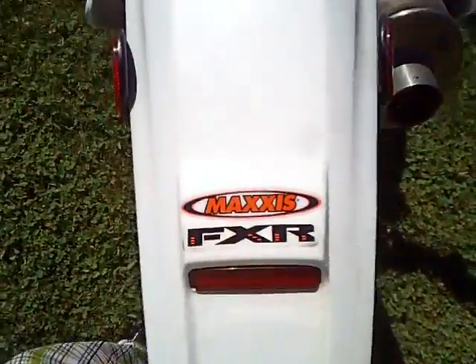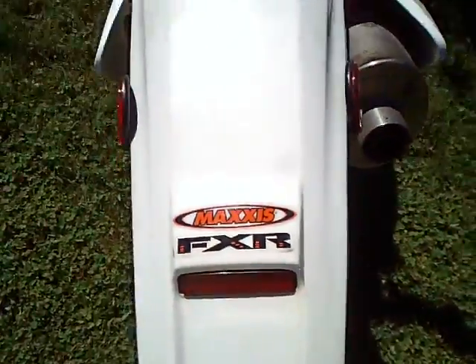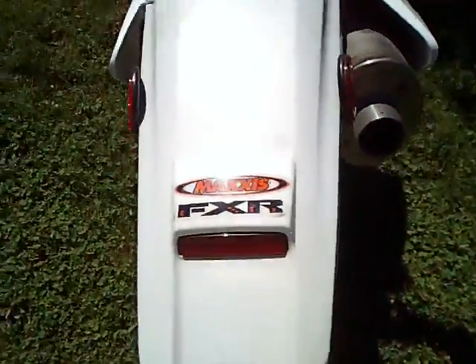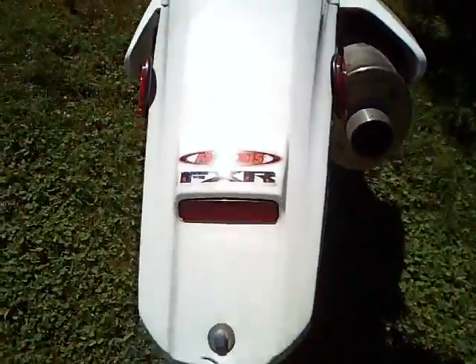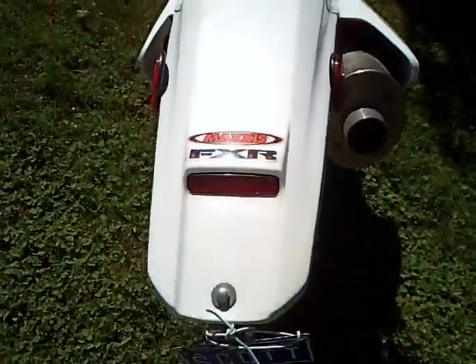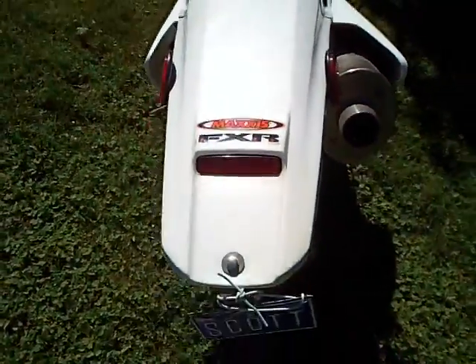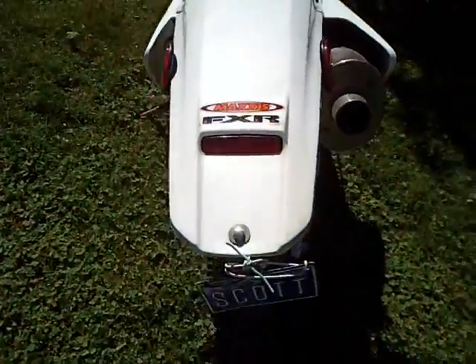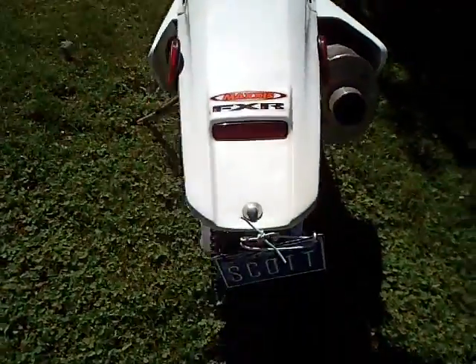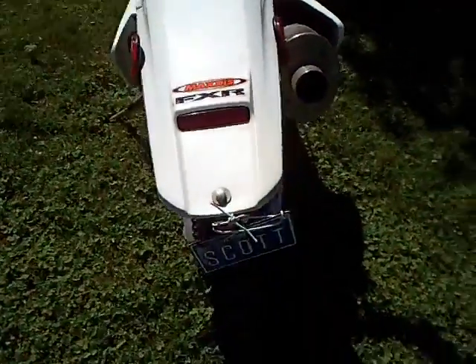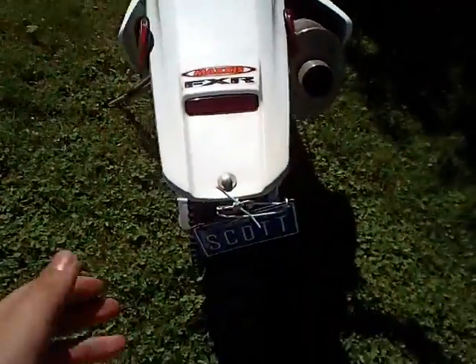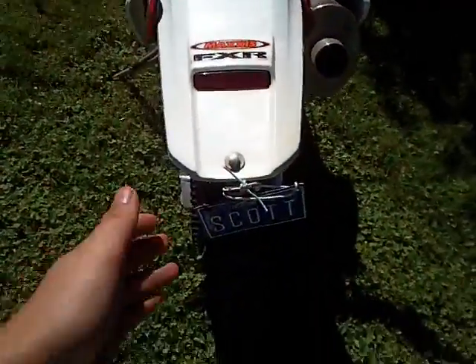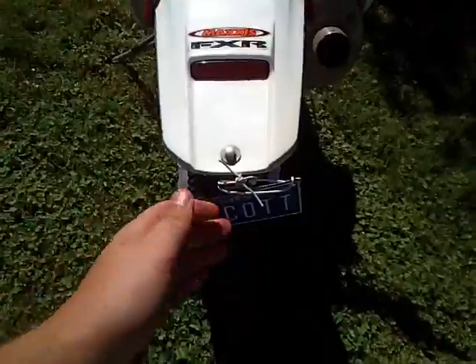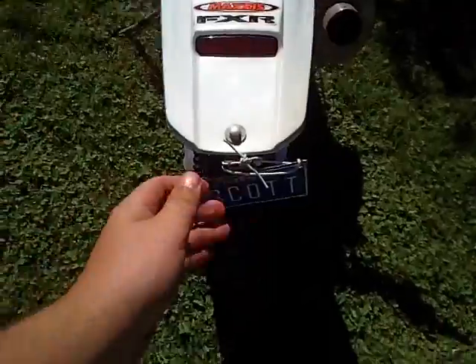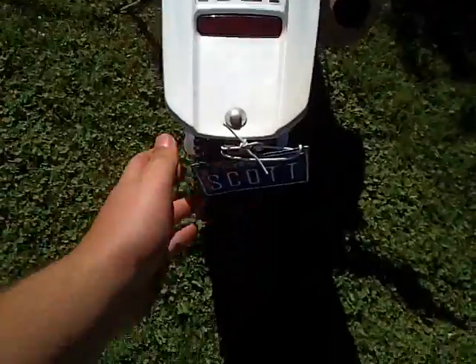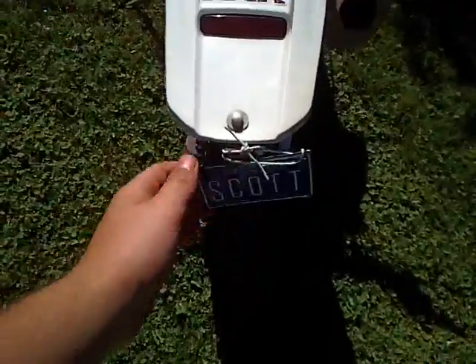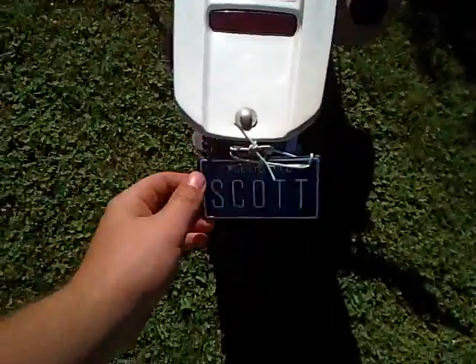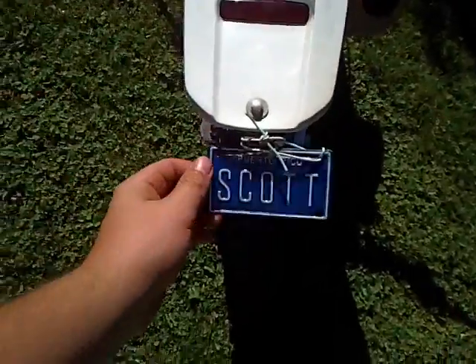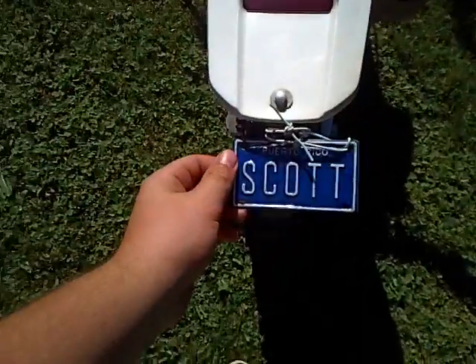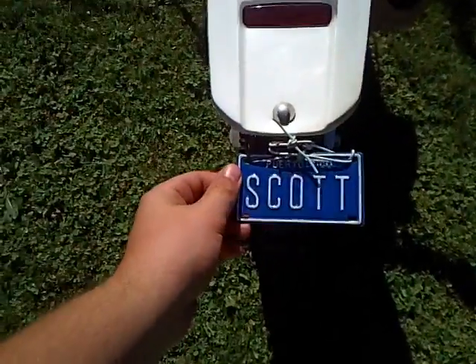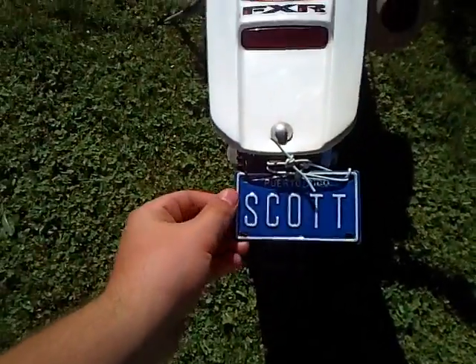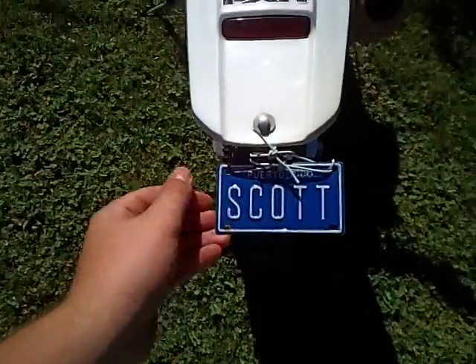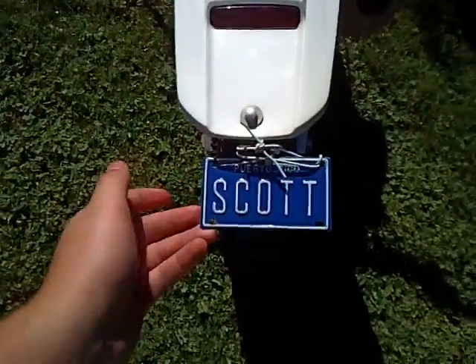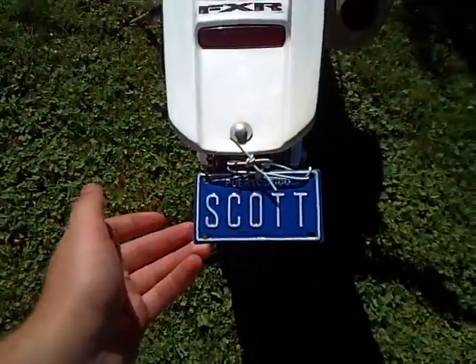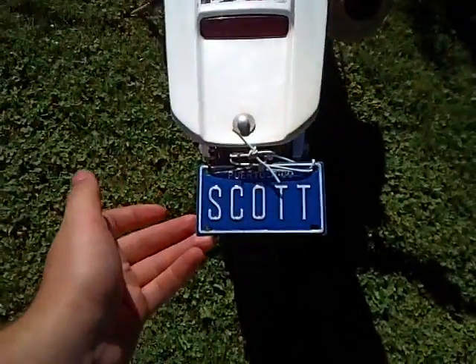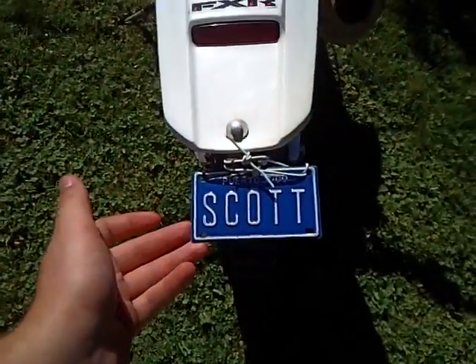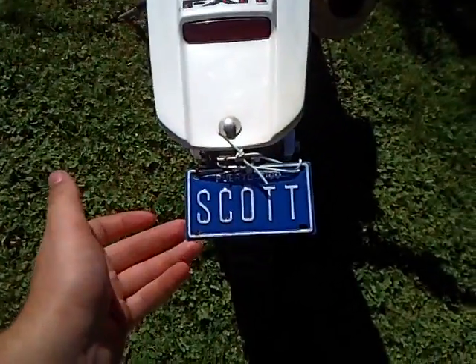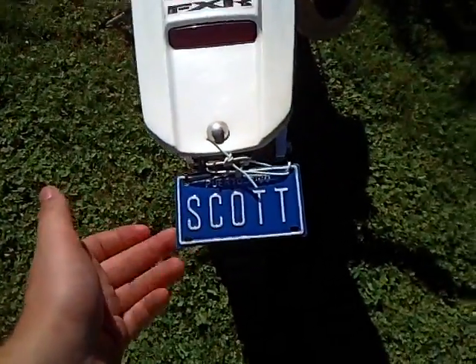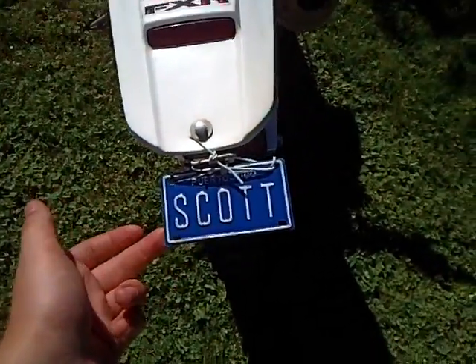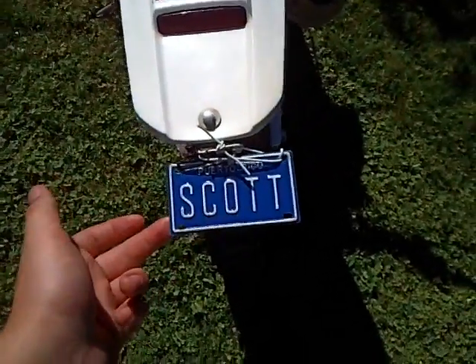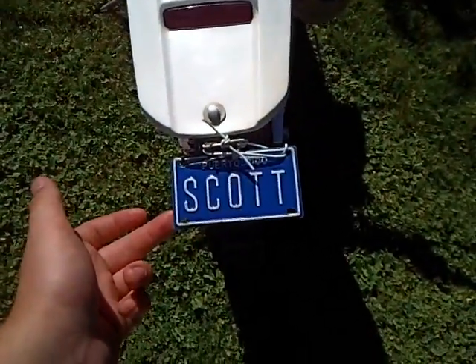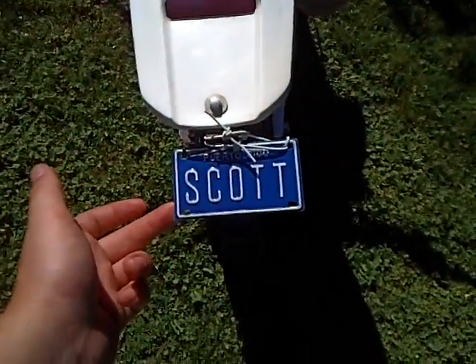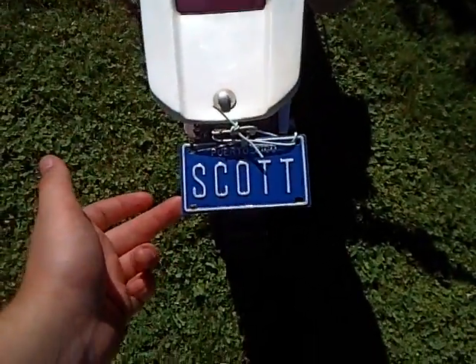And I have a new license plate. See? My license plate, with my name on it.